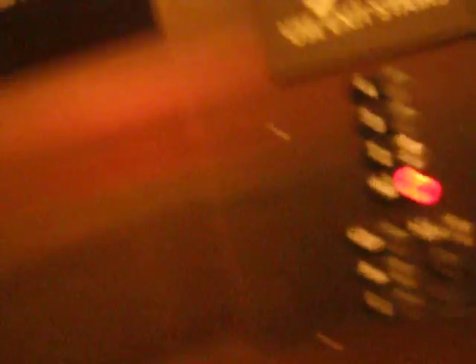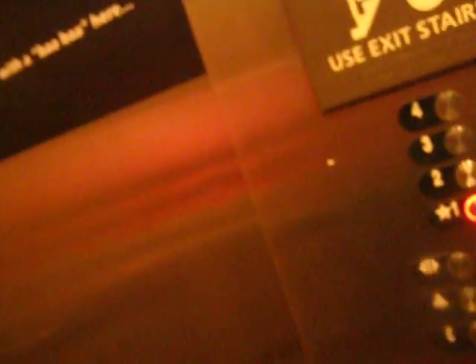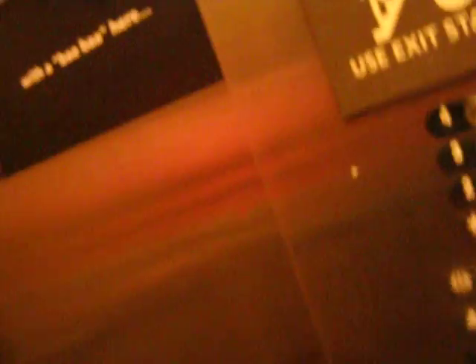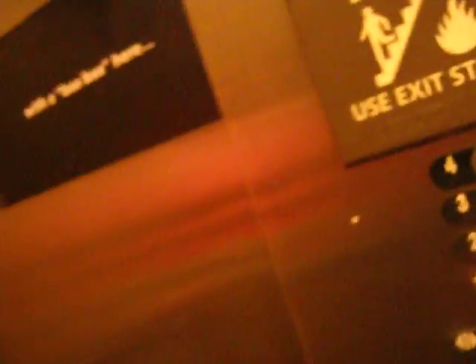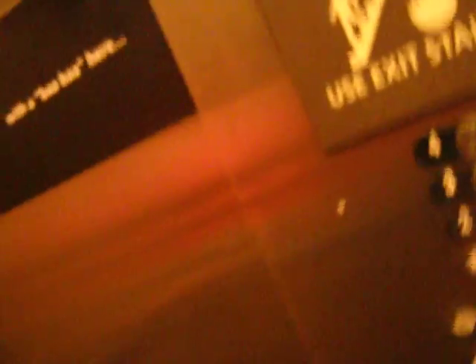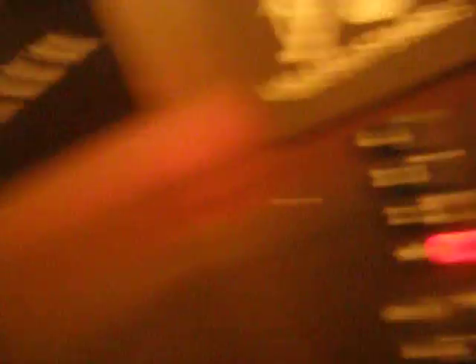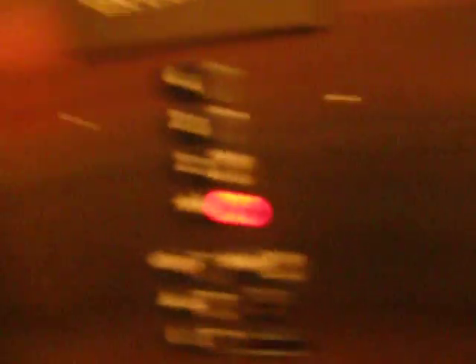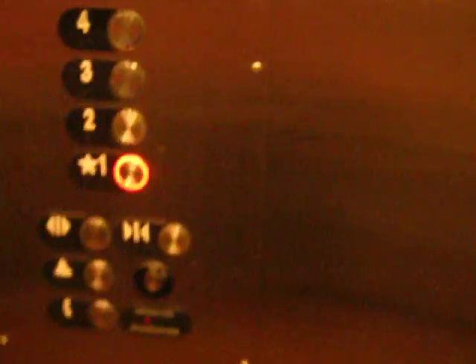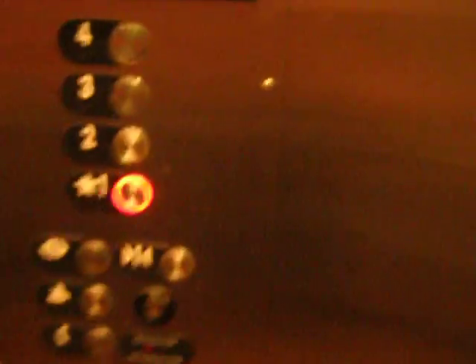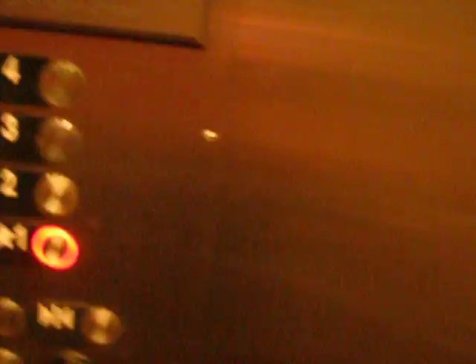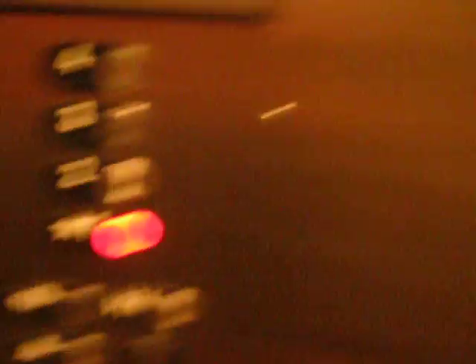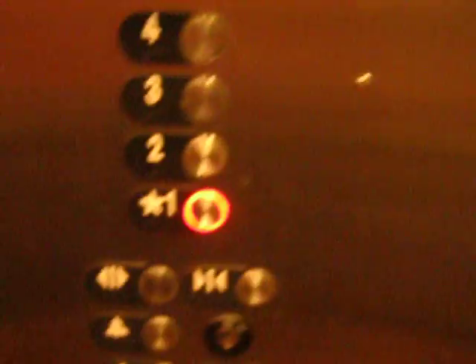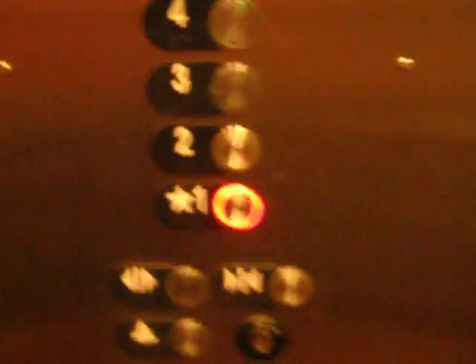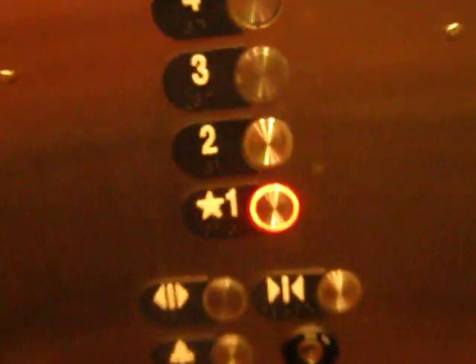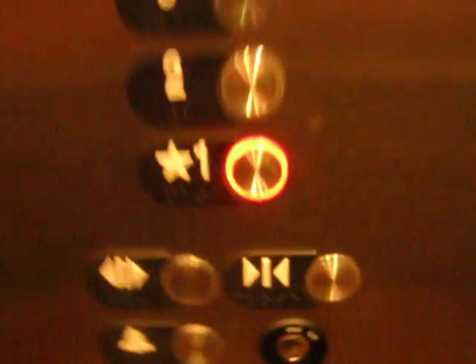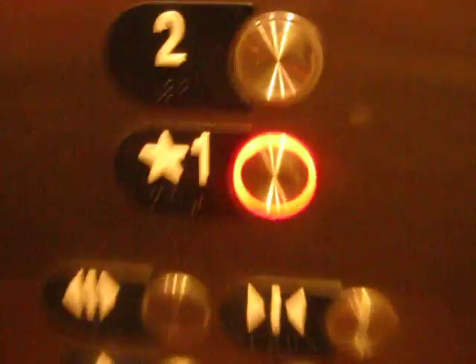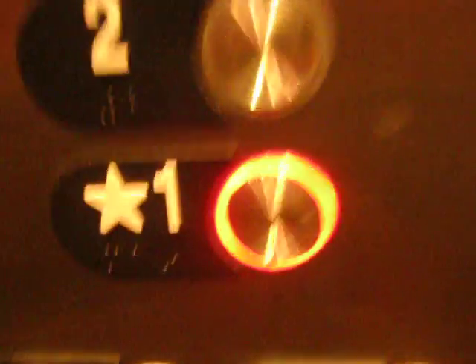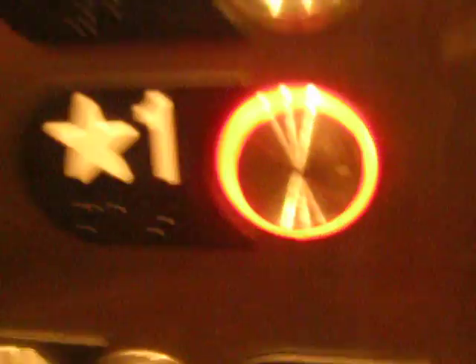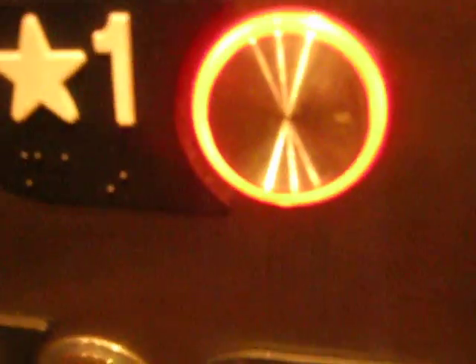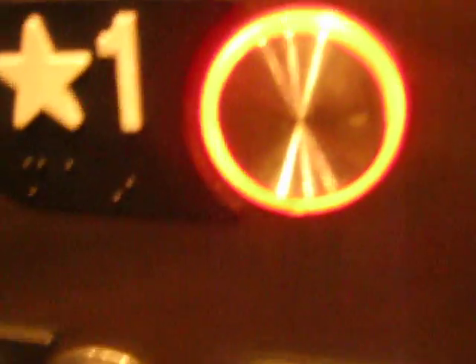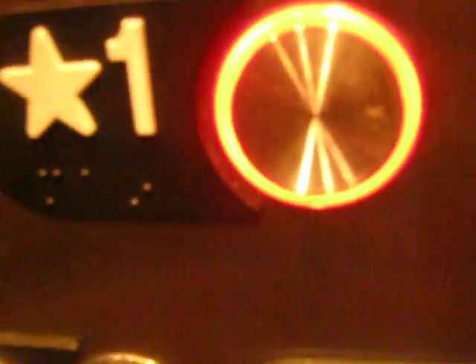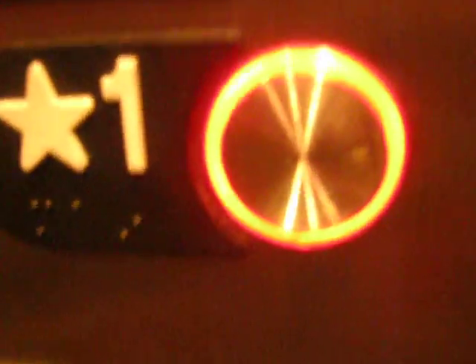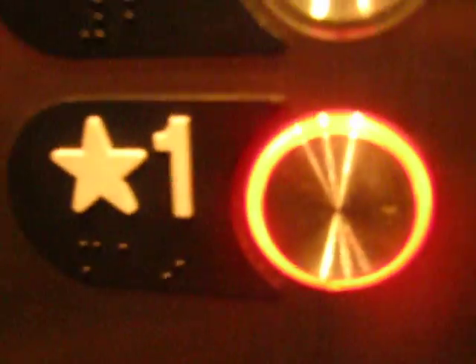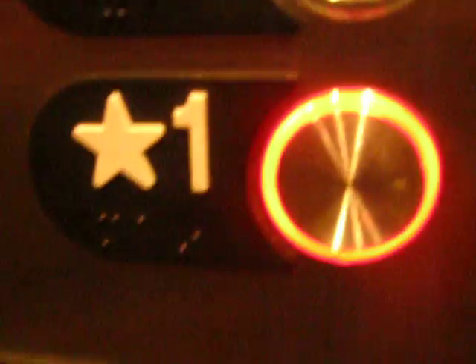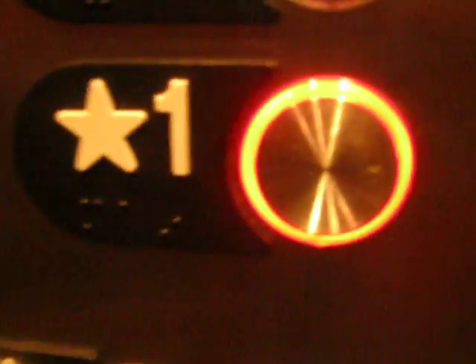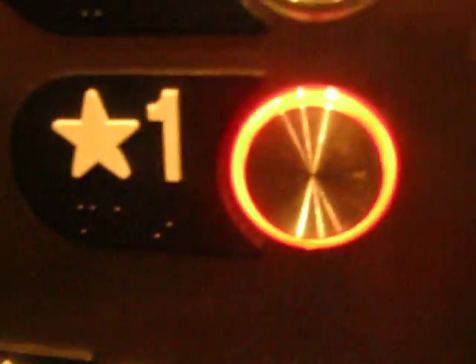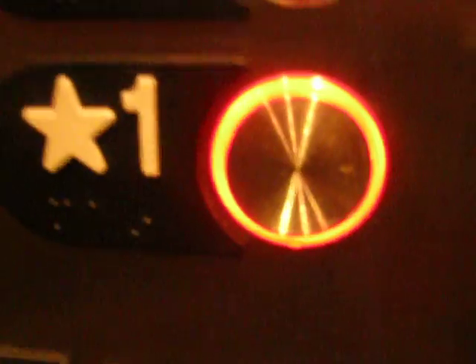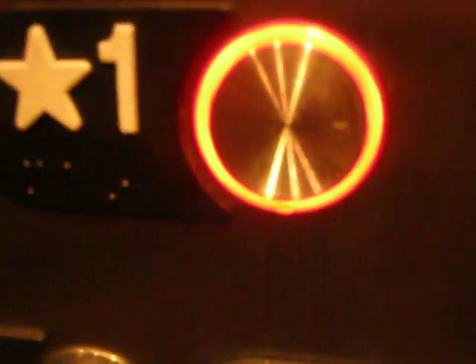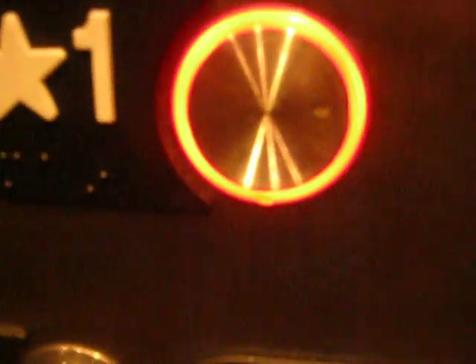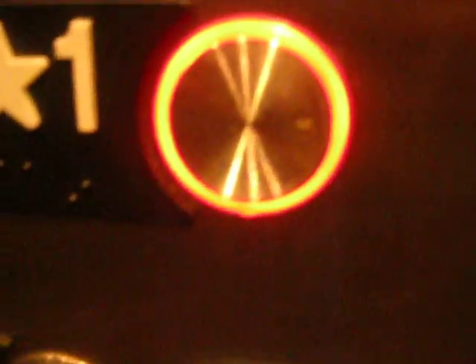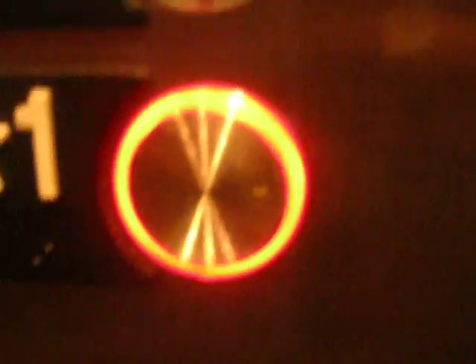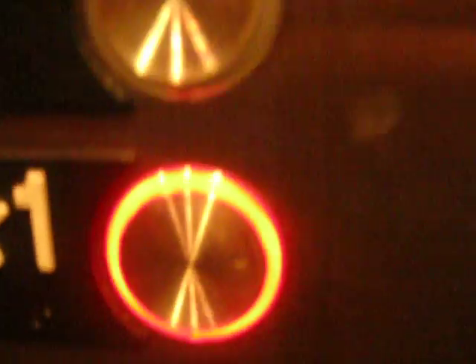Sometimes that happens. It's a red LED, but you can't see it in the camera.